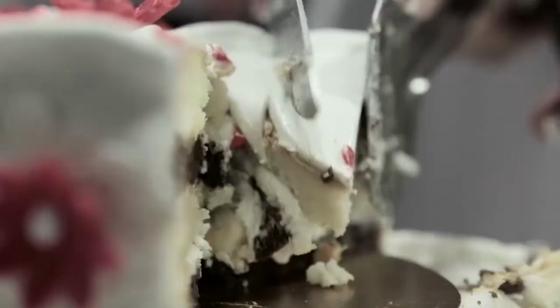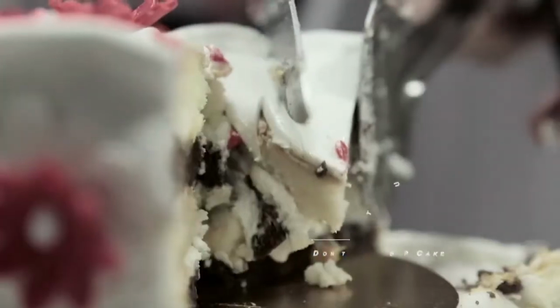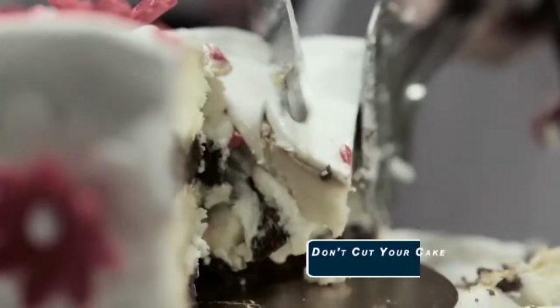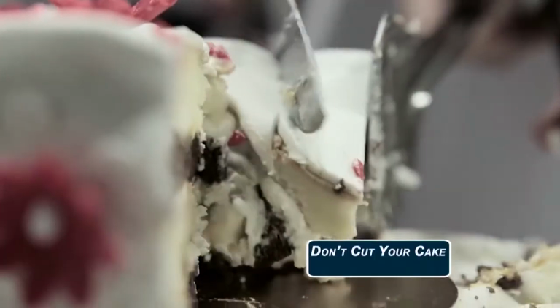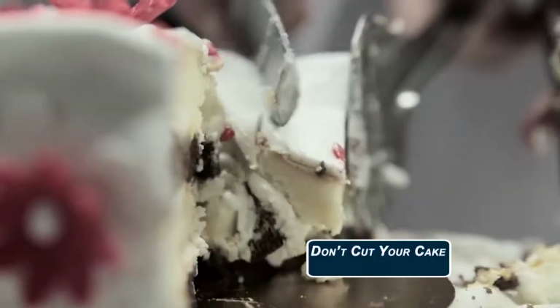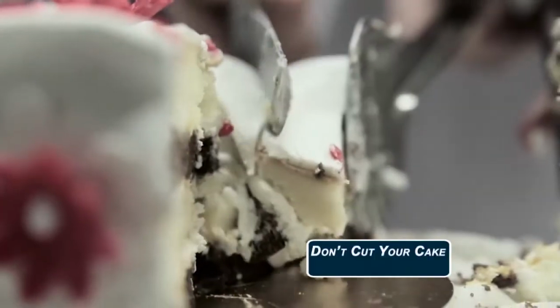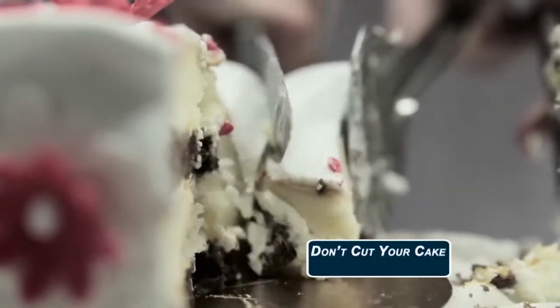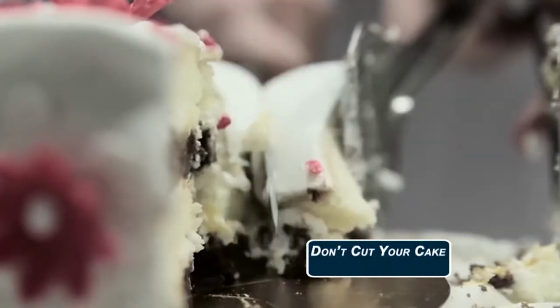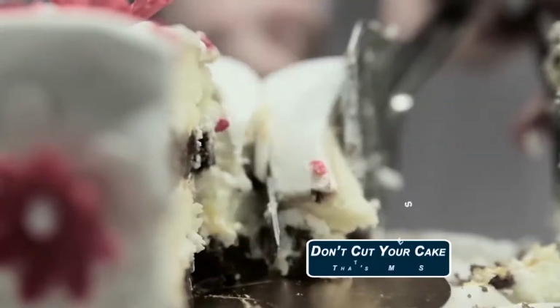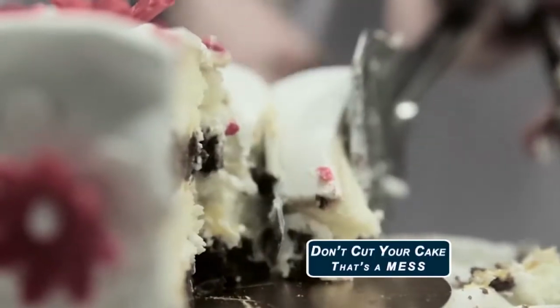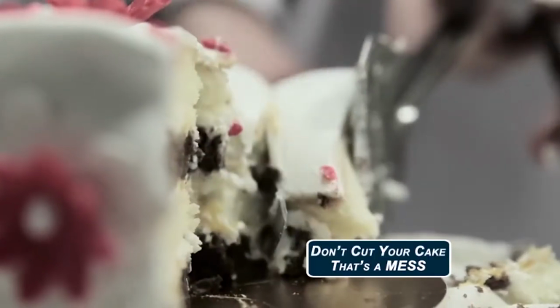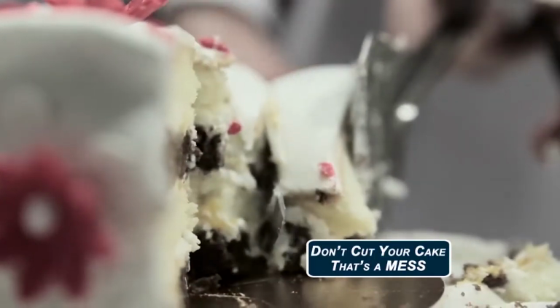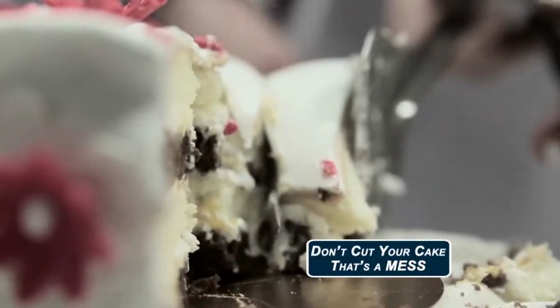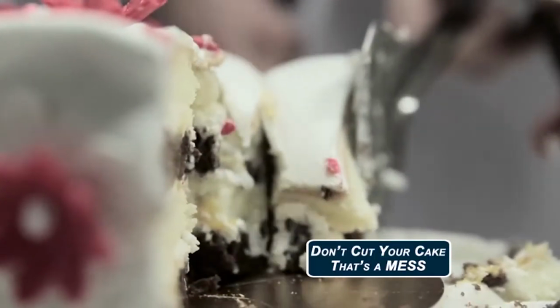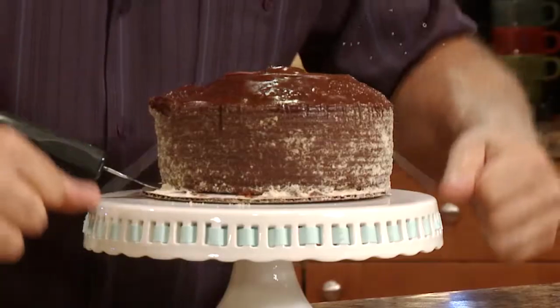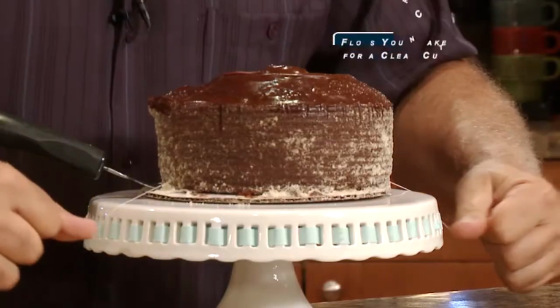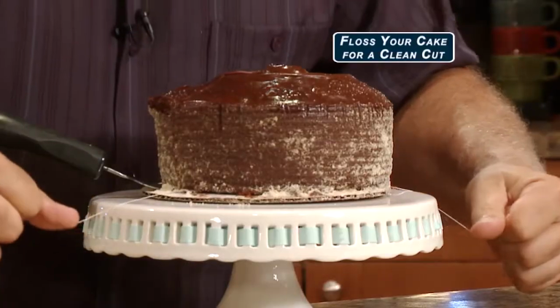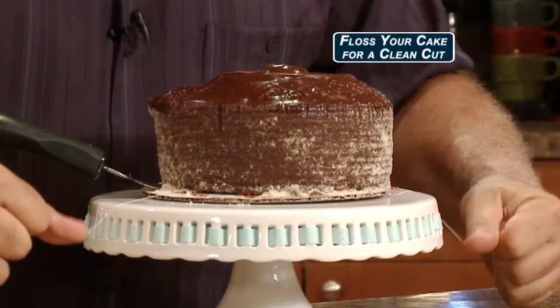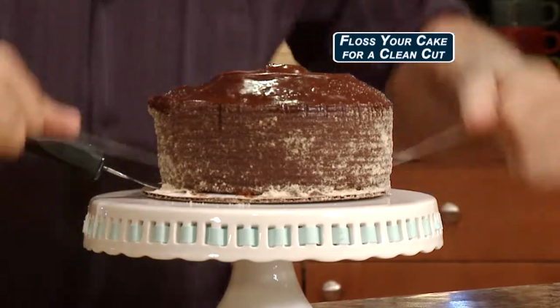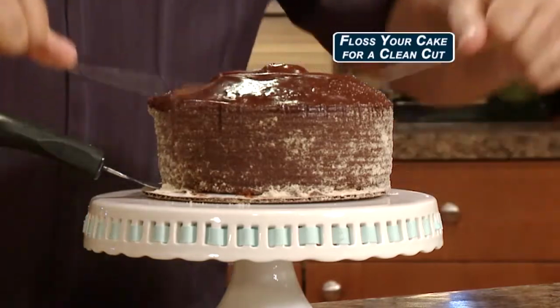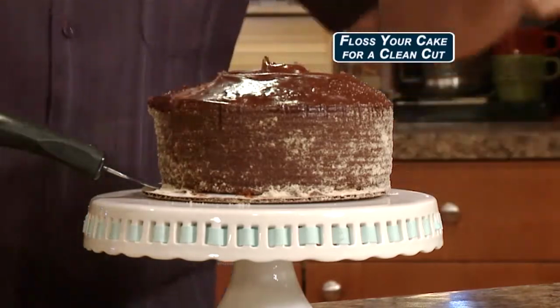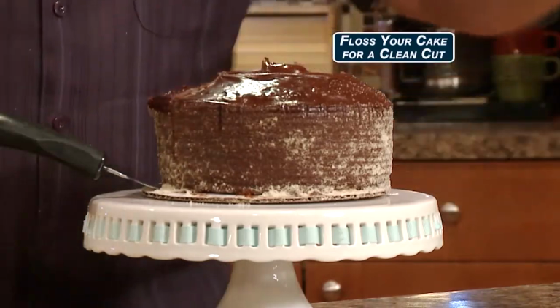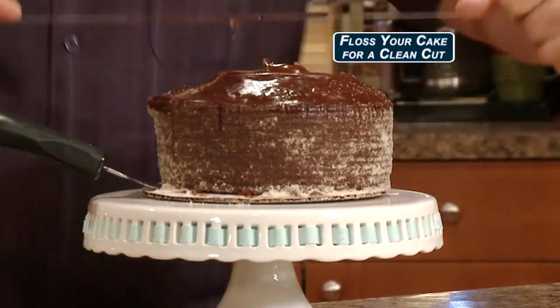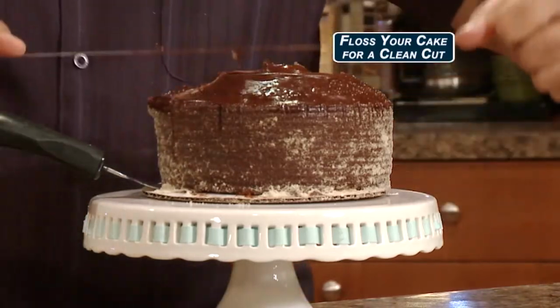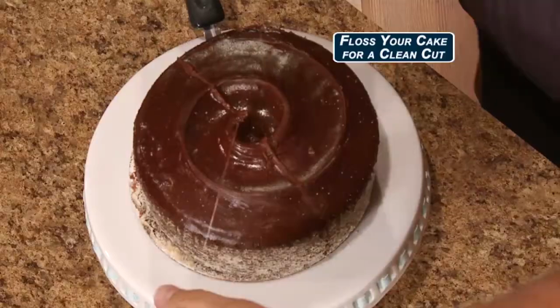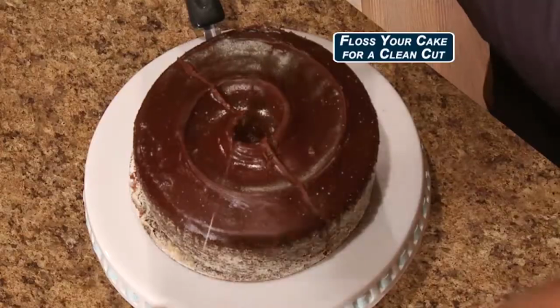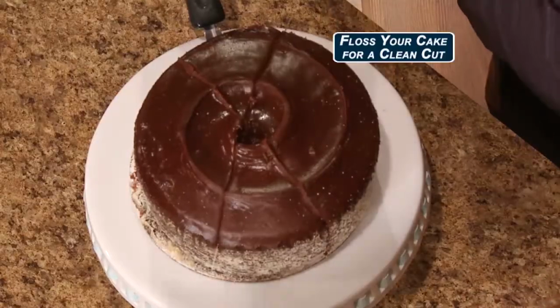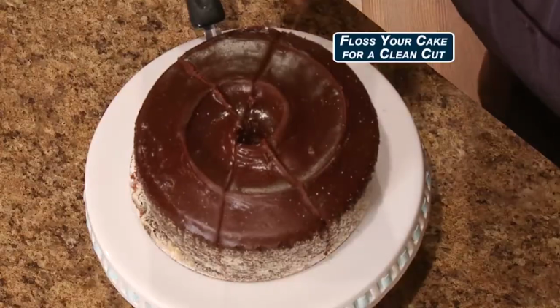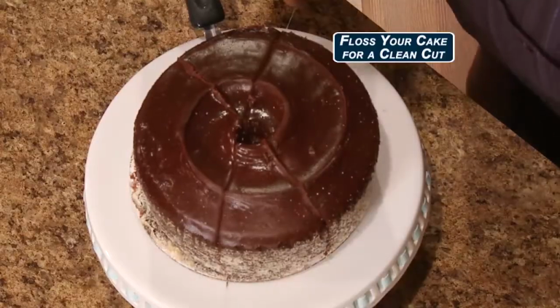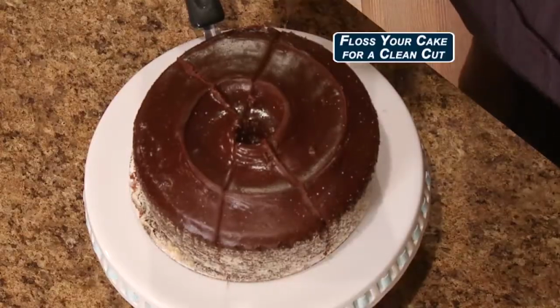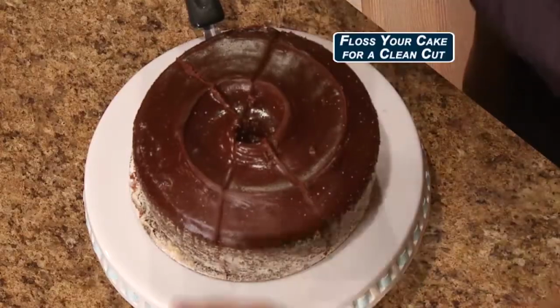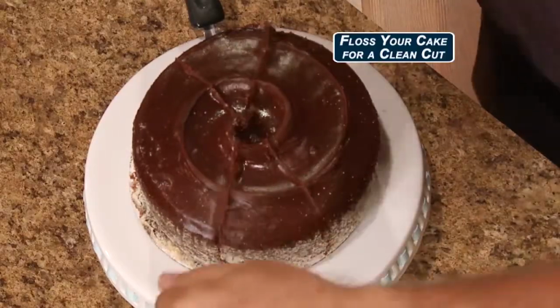Like don't cut your cake — that's a mess. Floss your cake. It's the cleanest cut you'll ever make.